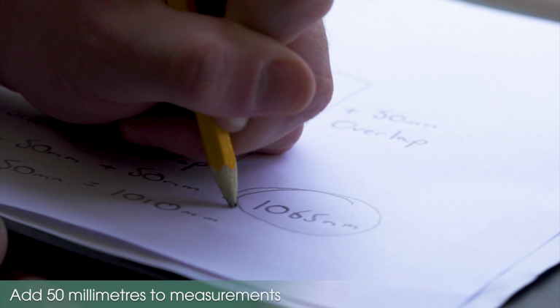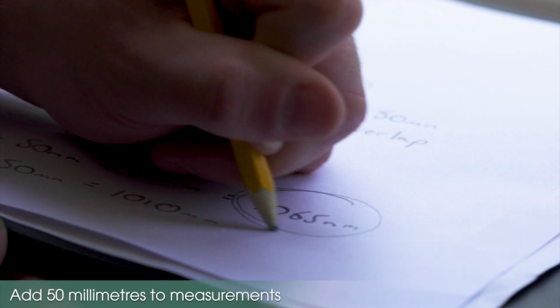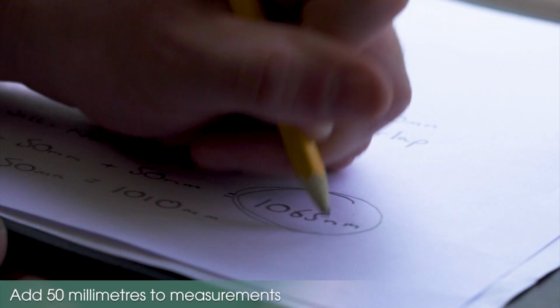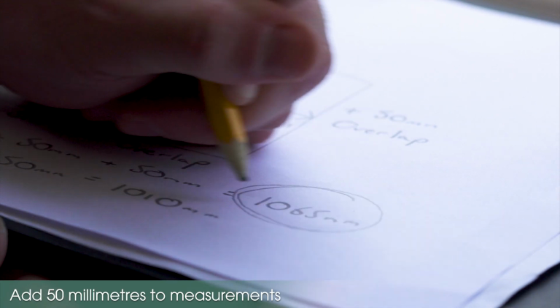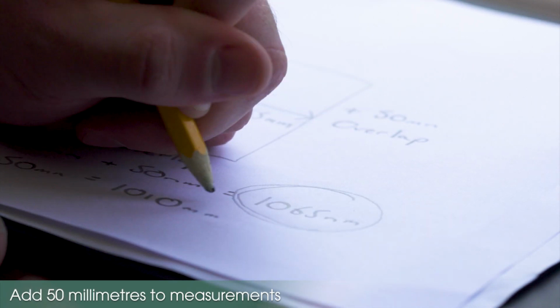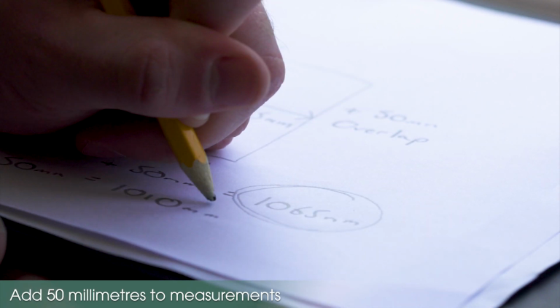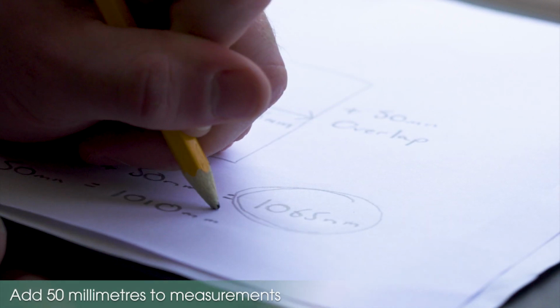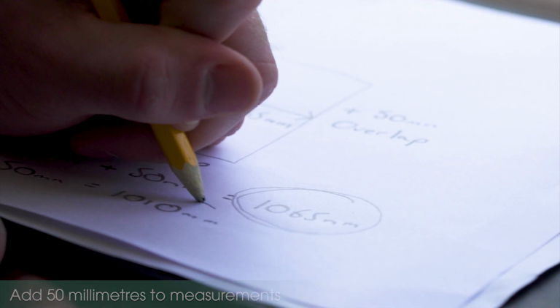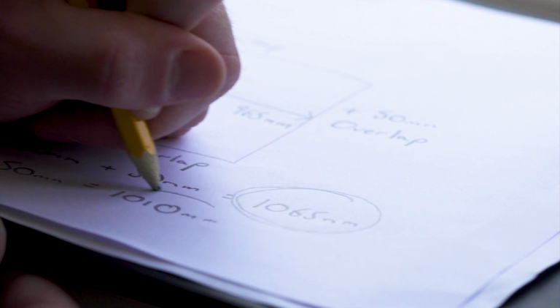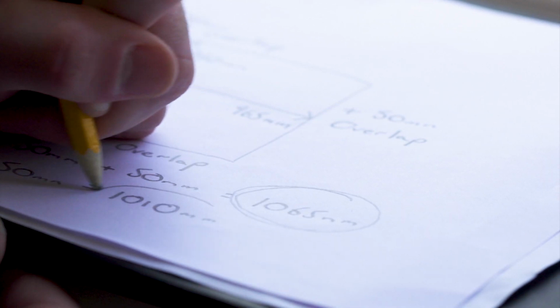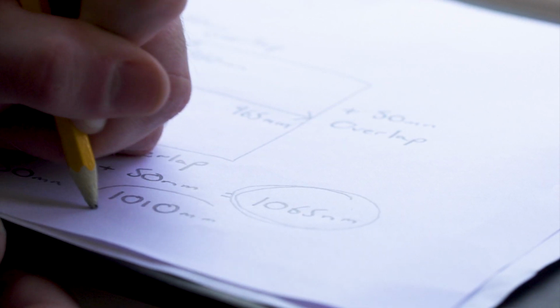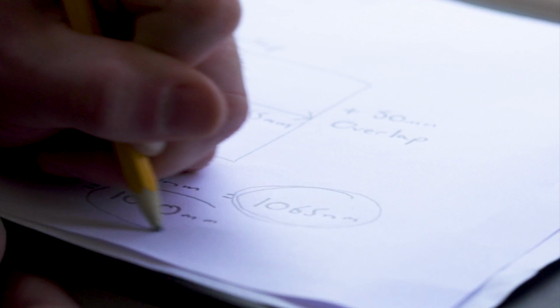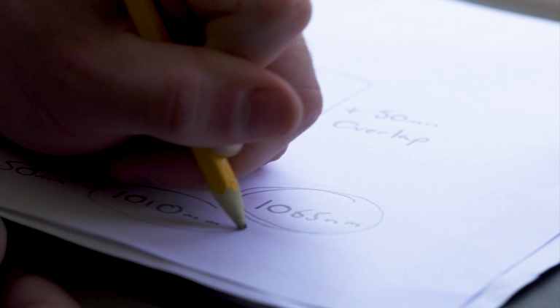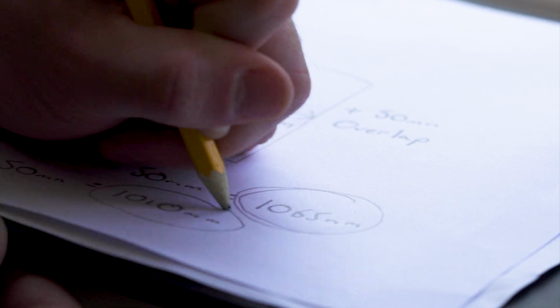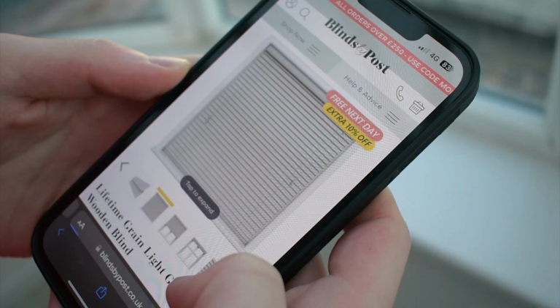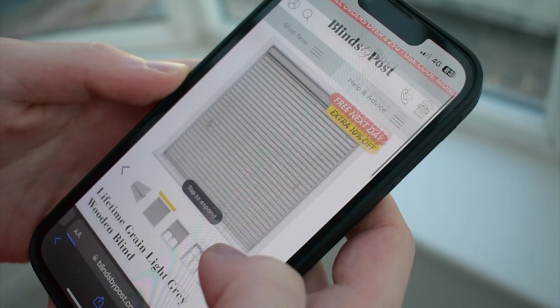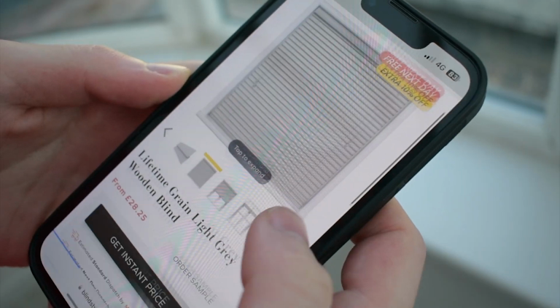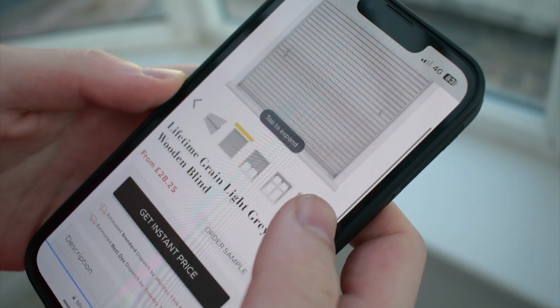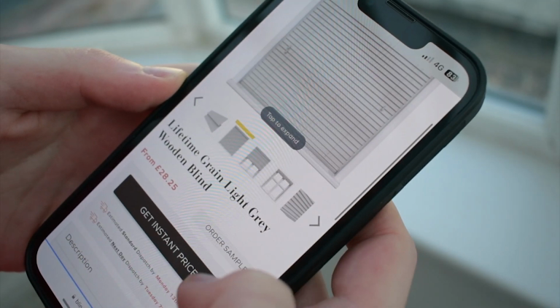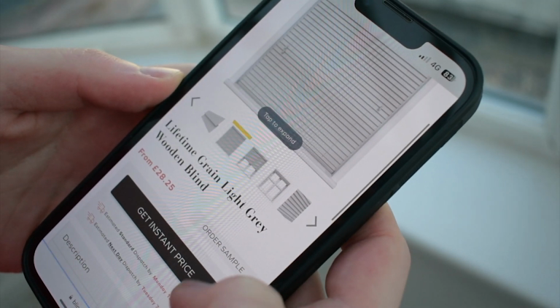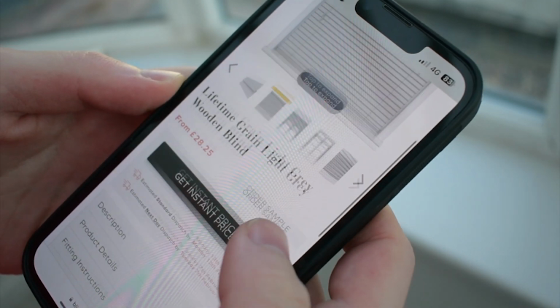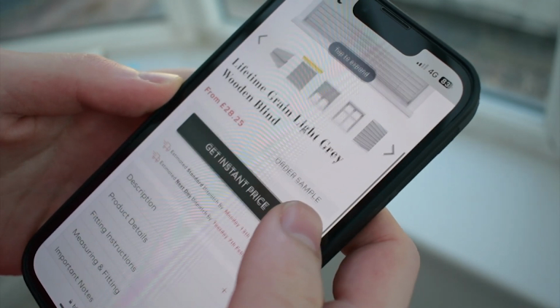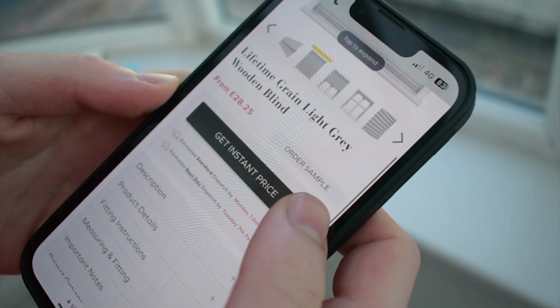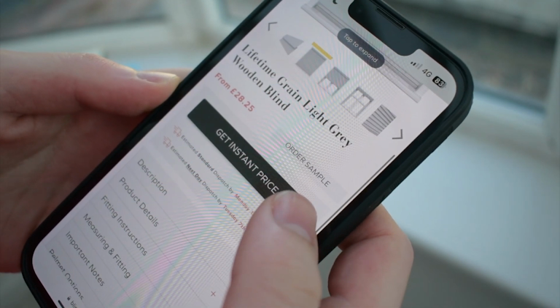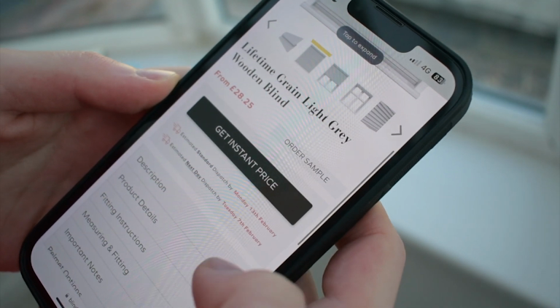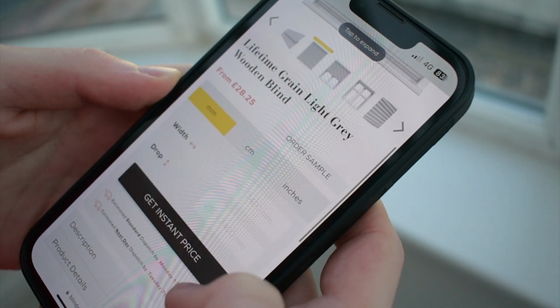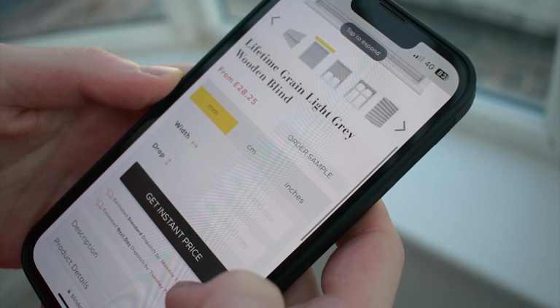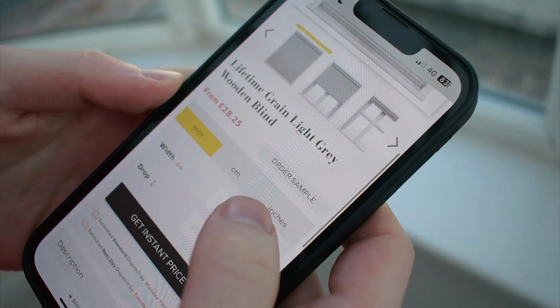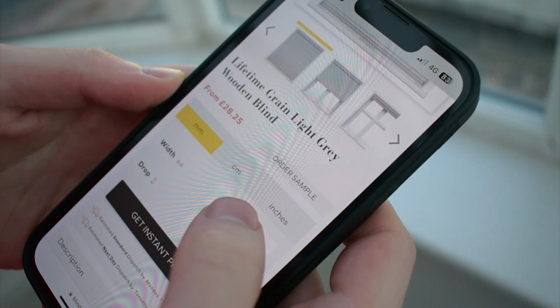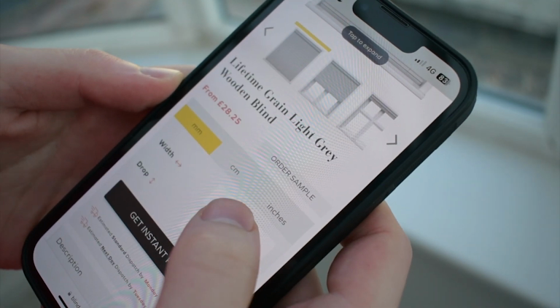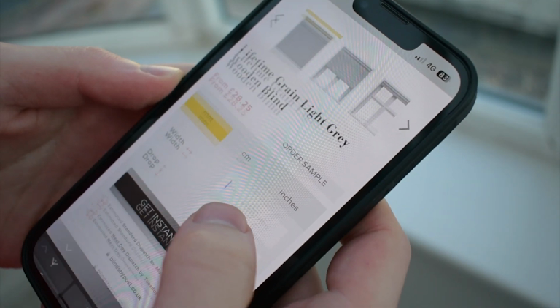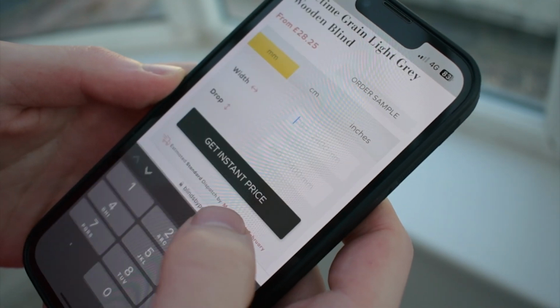Once you have all your measurements, make sure to choose the exact size option on our website, and please note that we do not deduct from any measurements given.